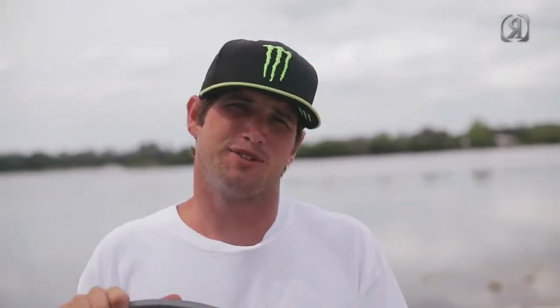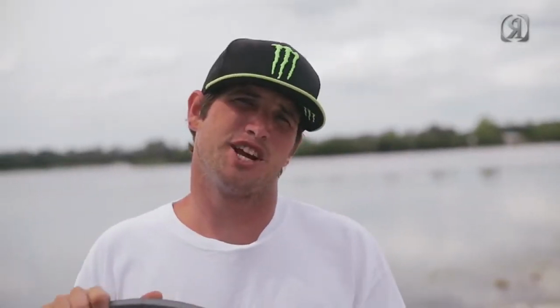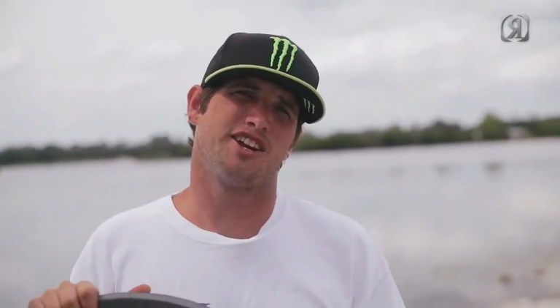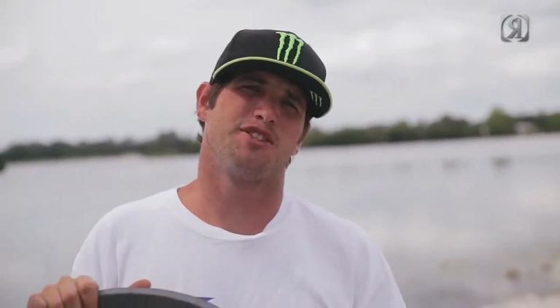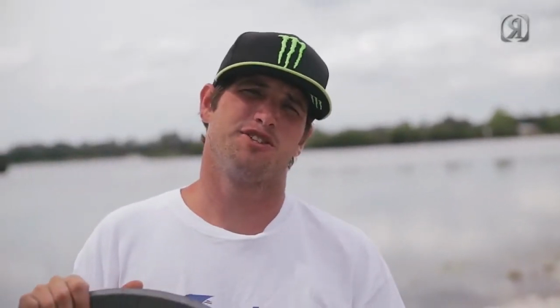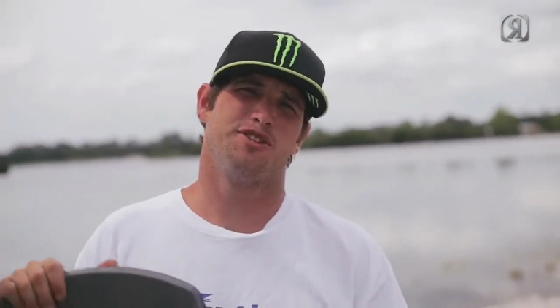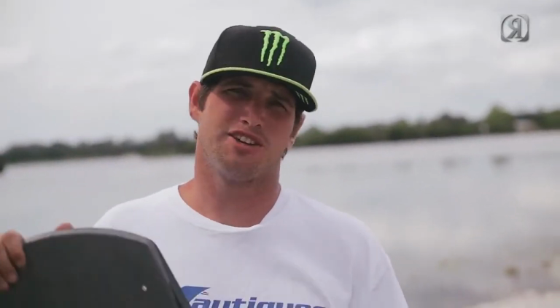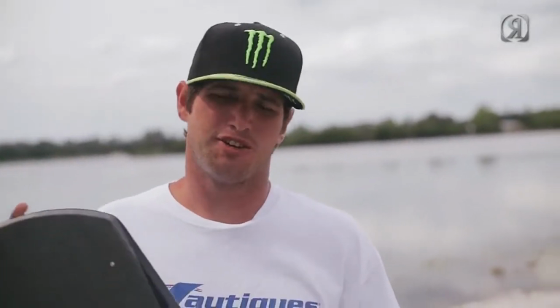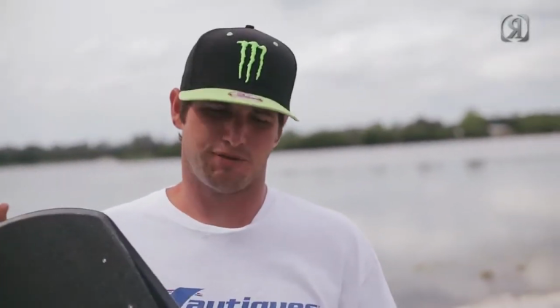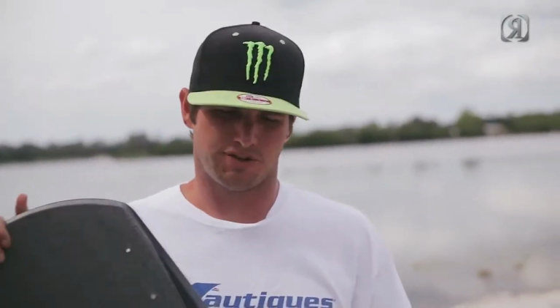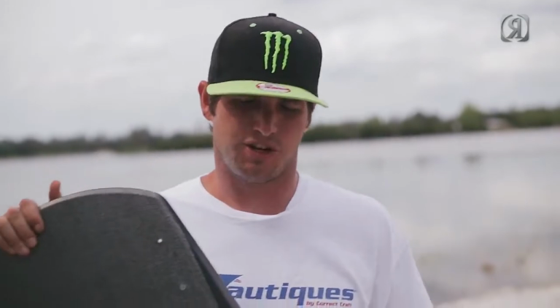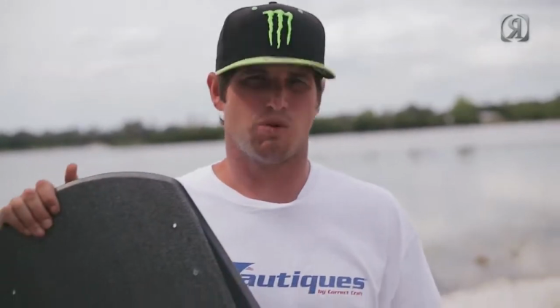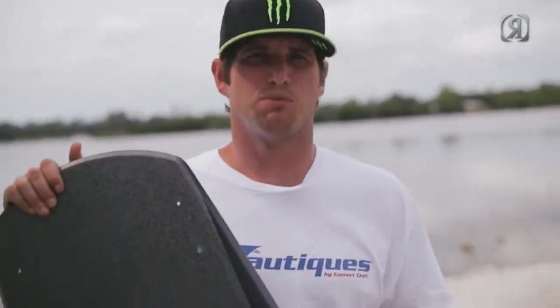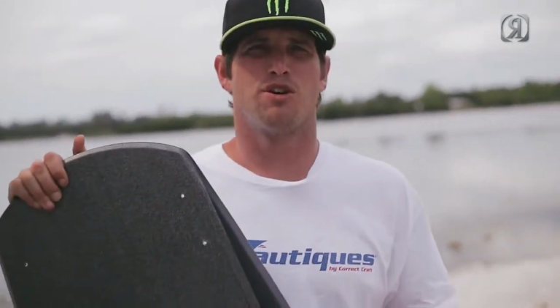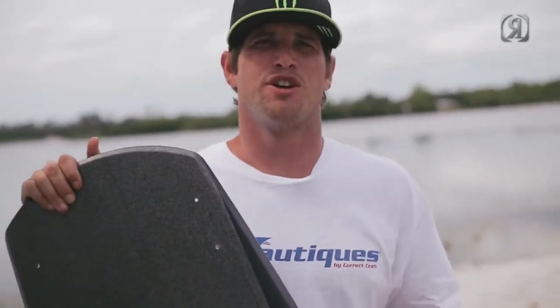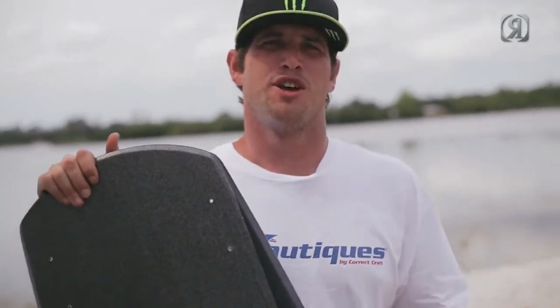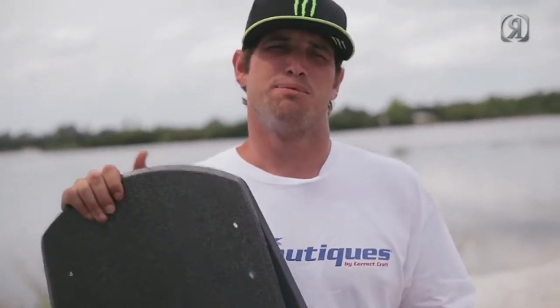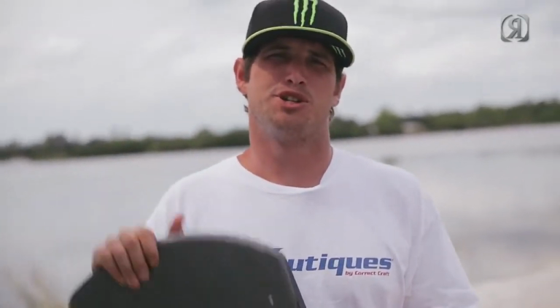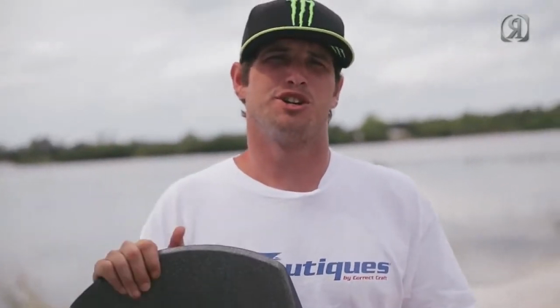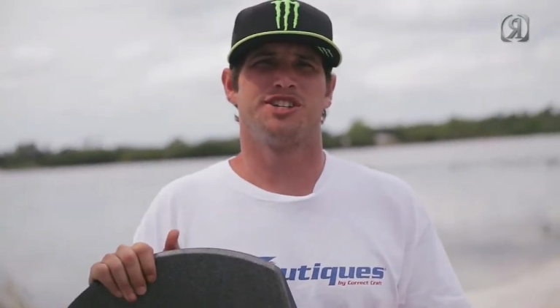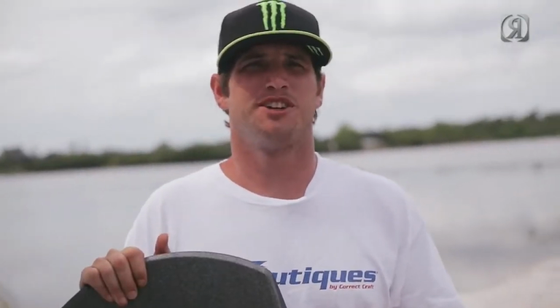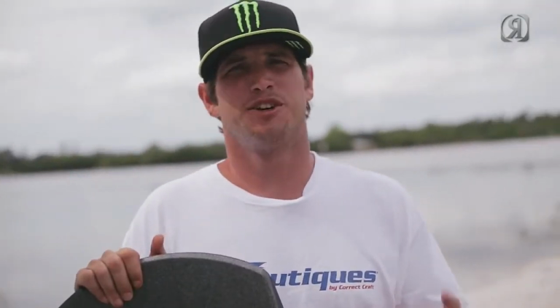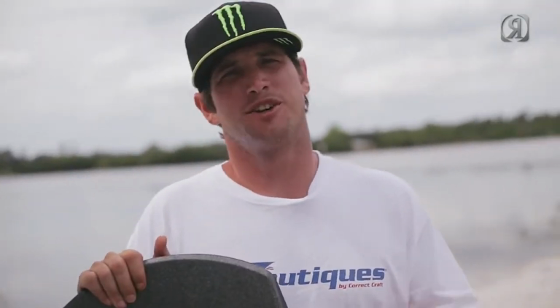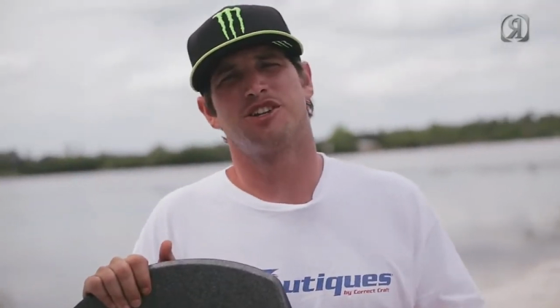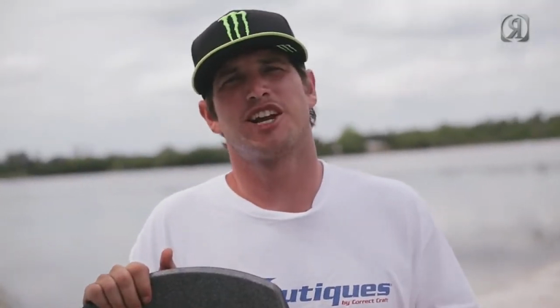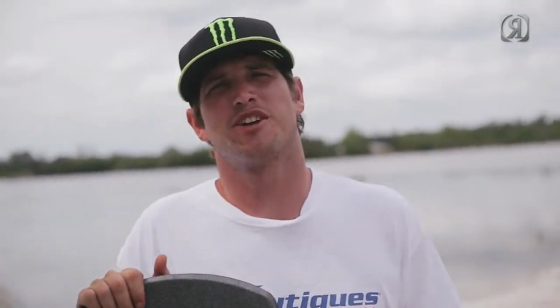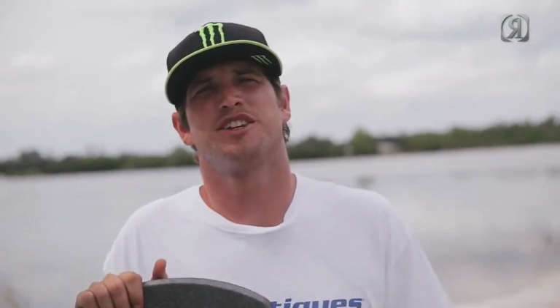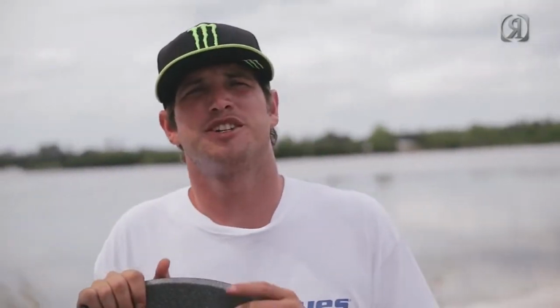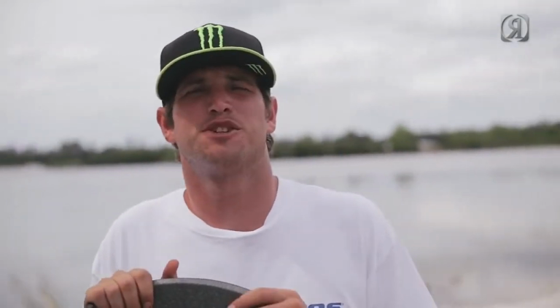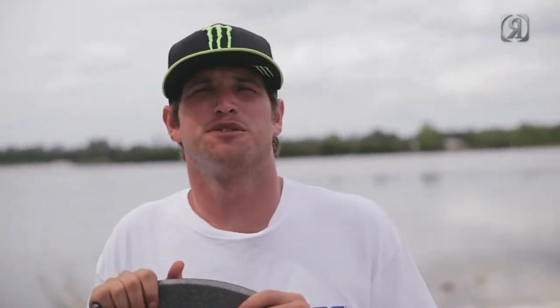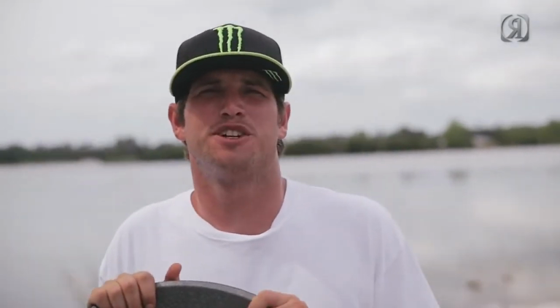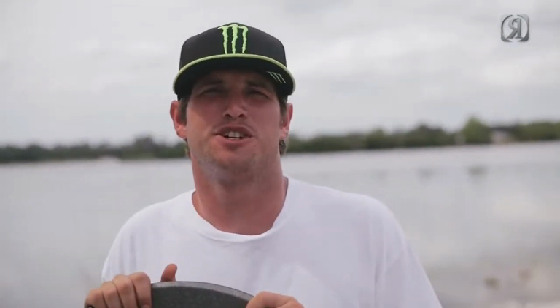I'm Danny Harf. Thanks for checking out the 2014 OneBoard. Be sure to stay tuned and check out these additional features.